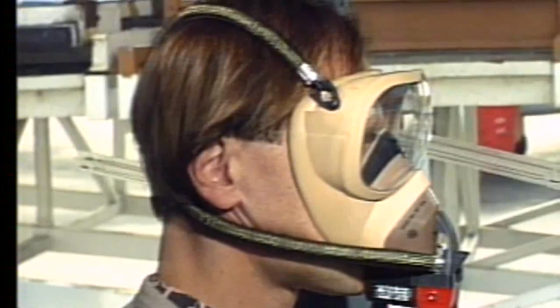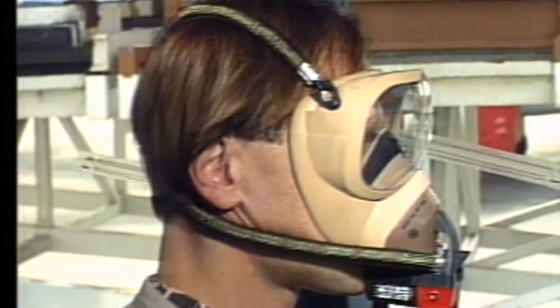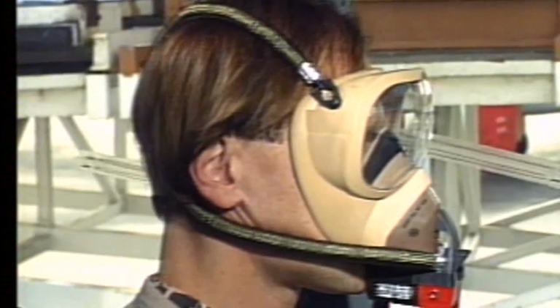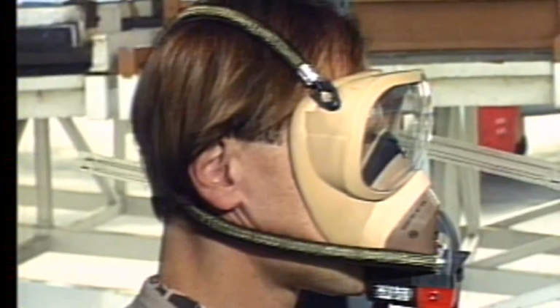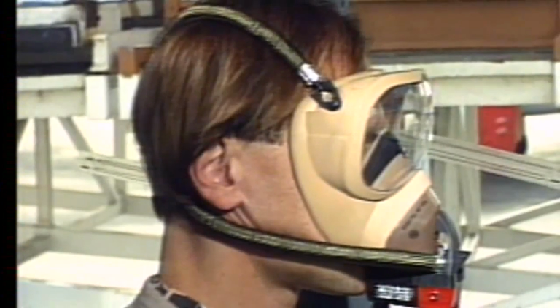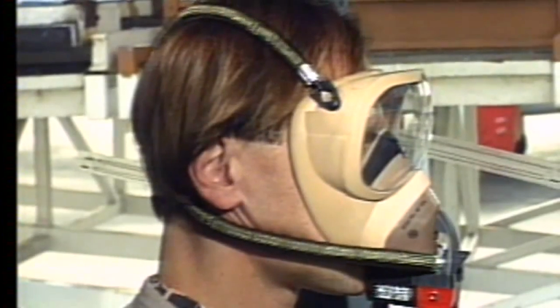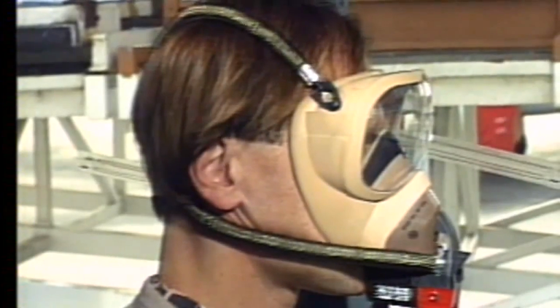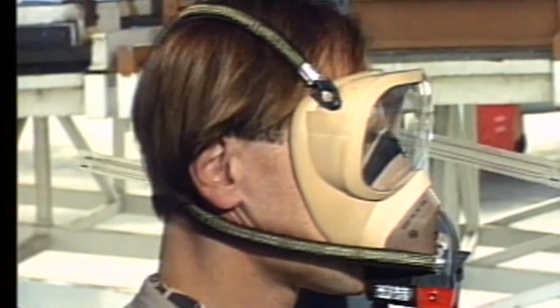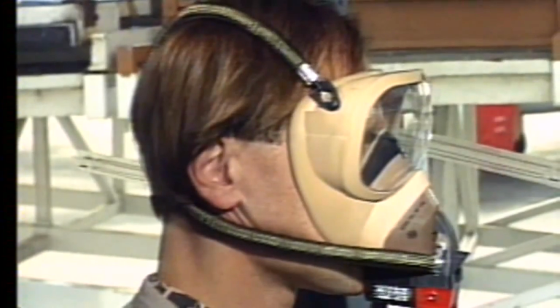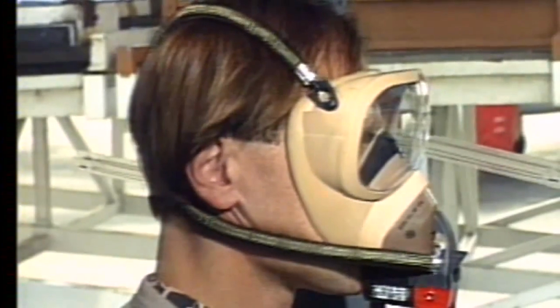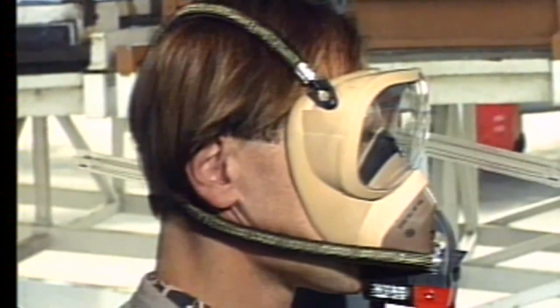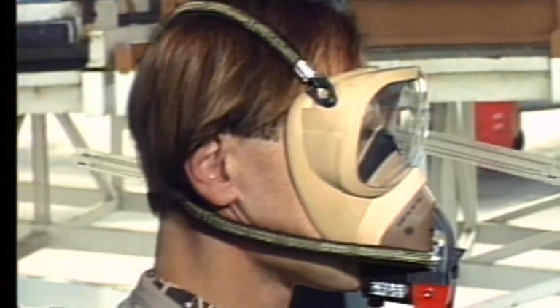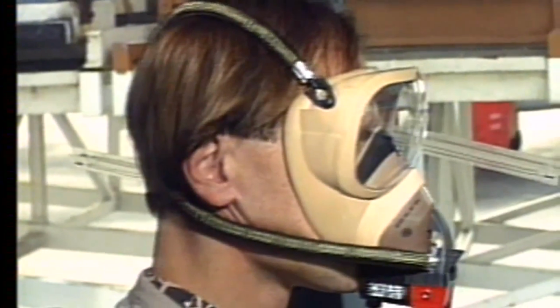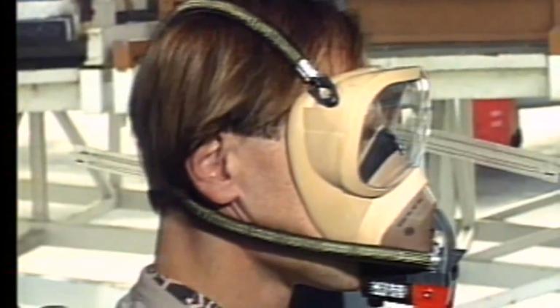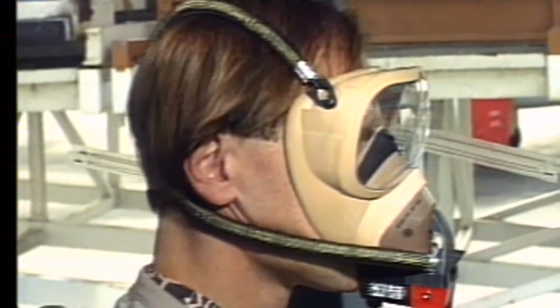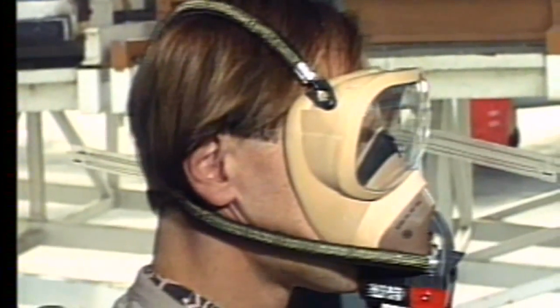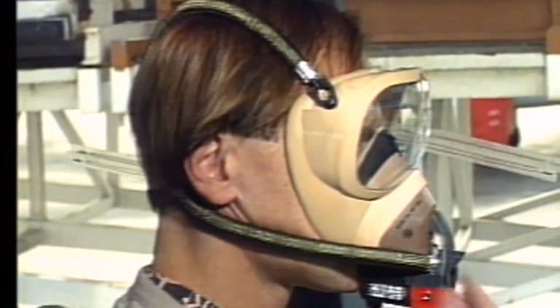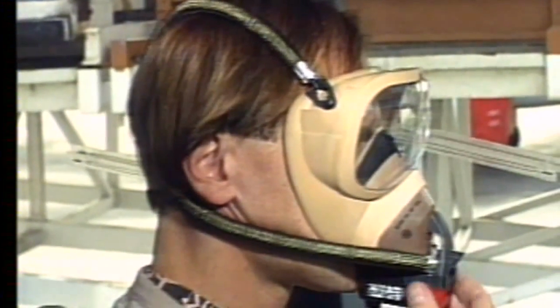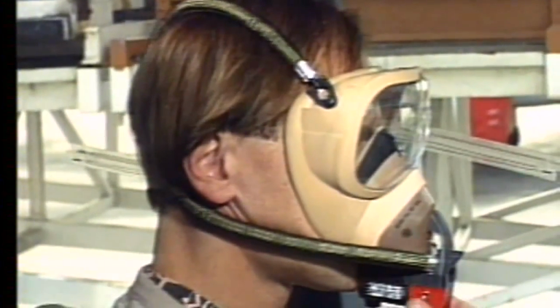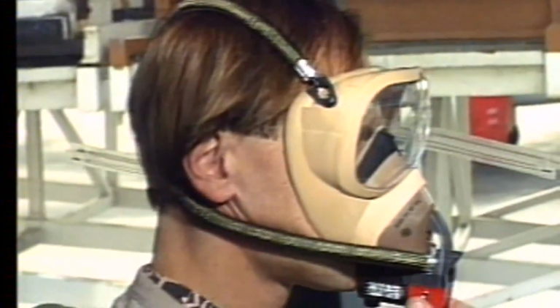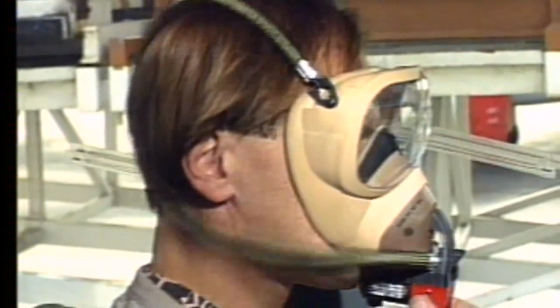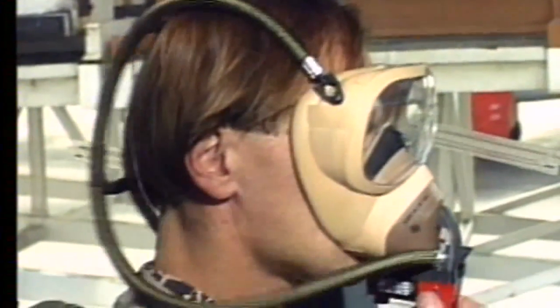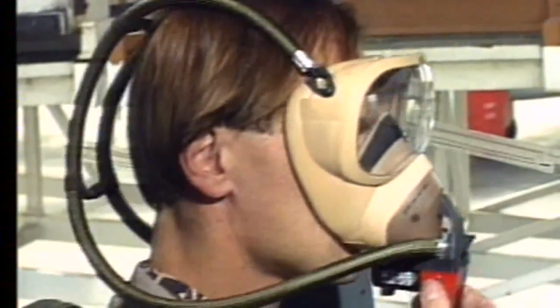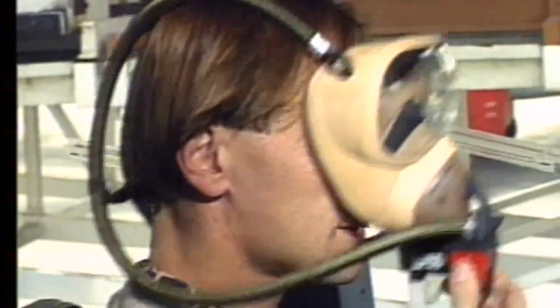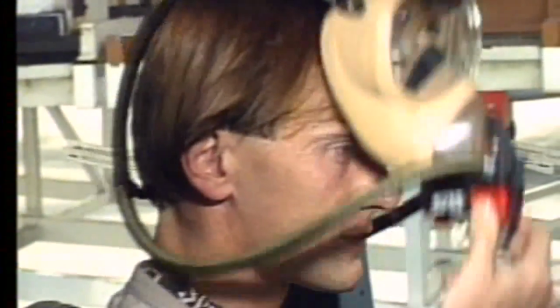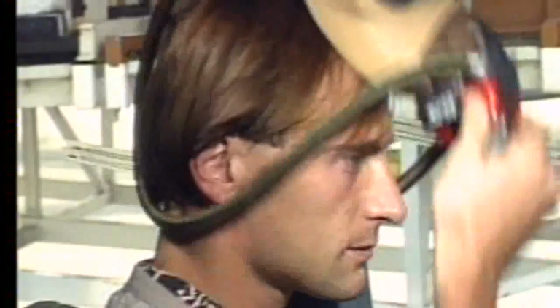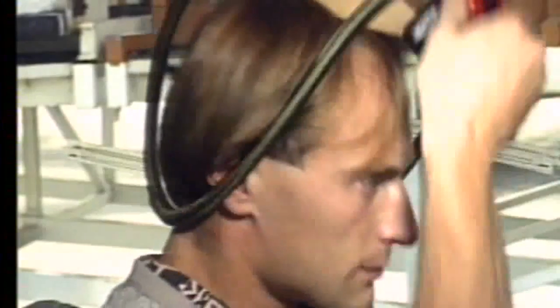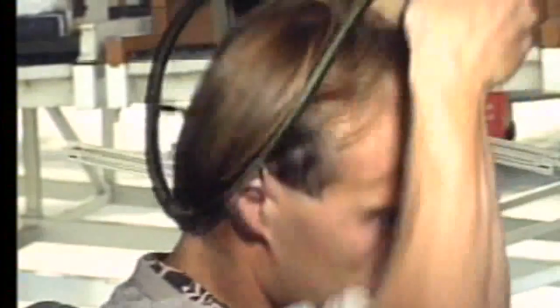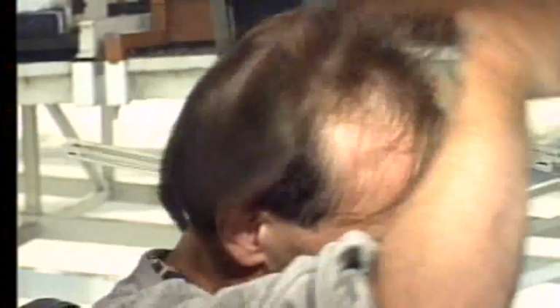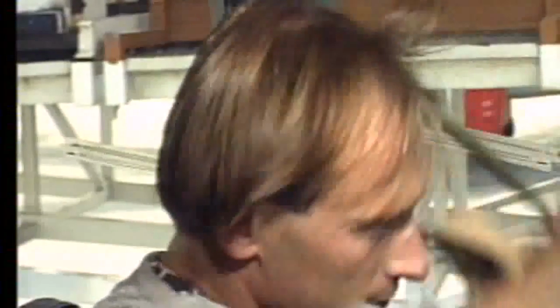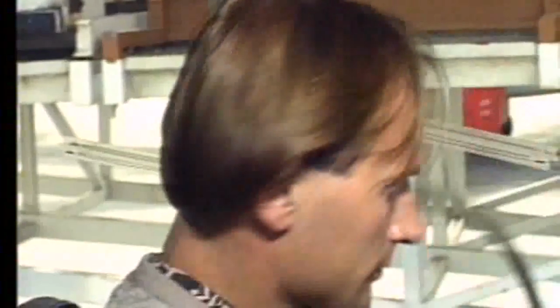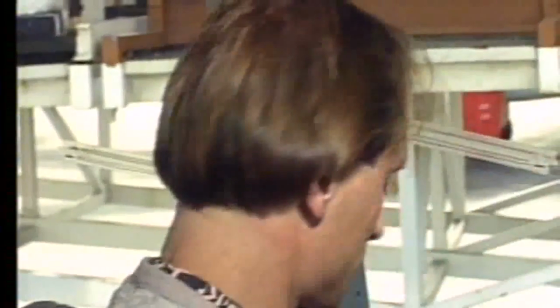To take the mask off, the harness has to be inflated. This is done by operating the red clips.